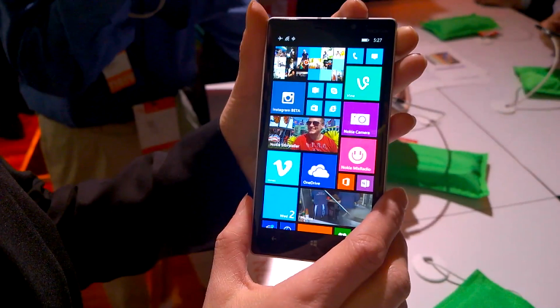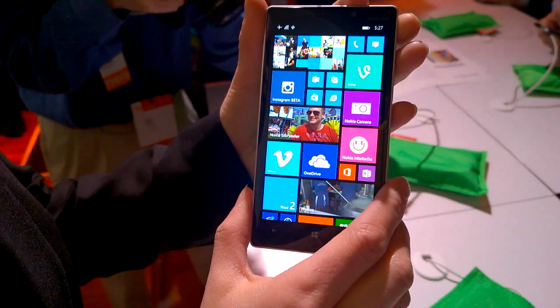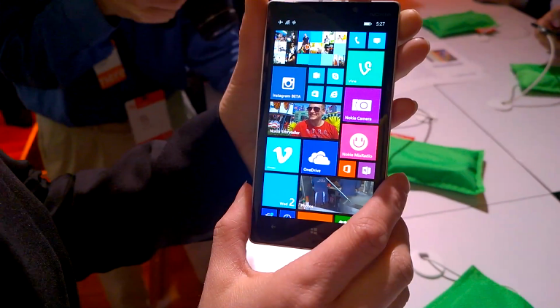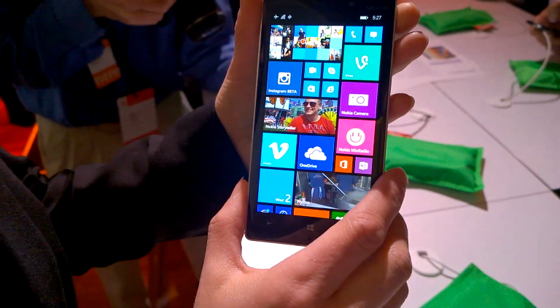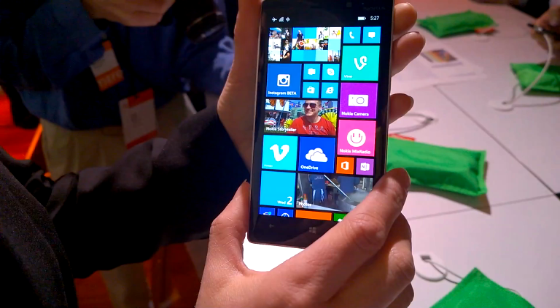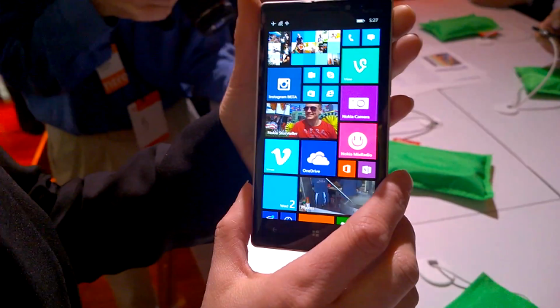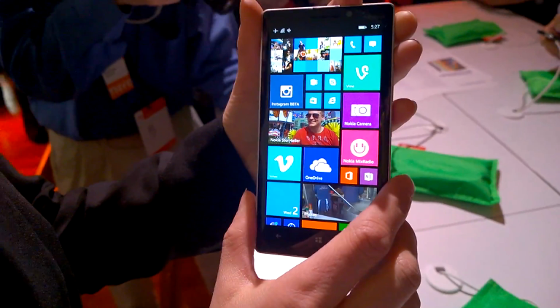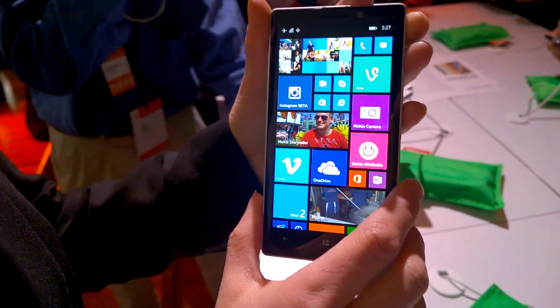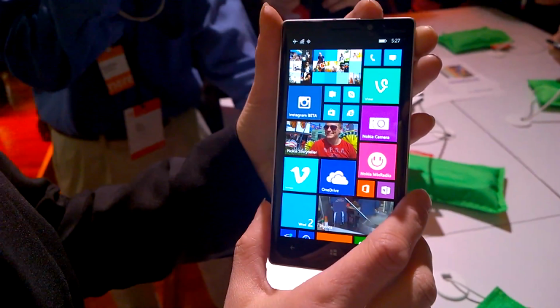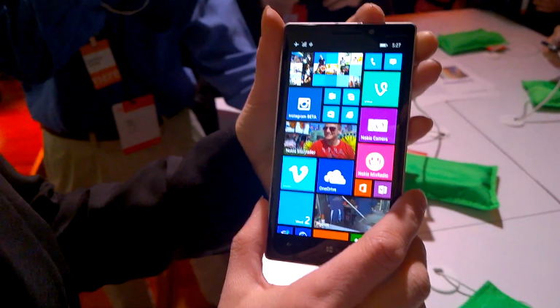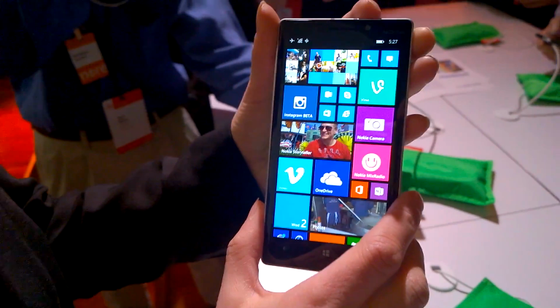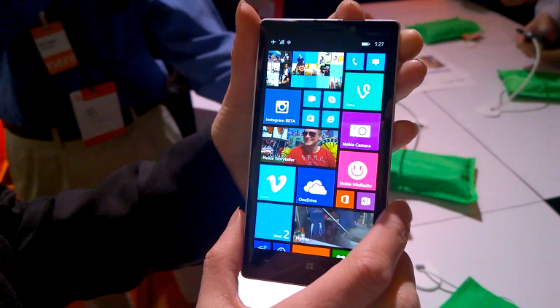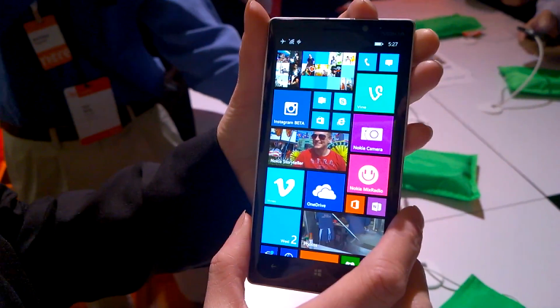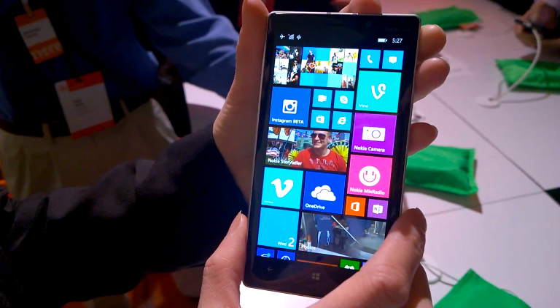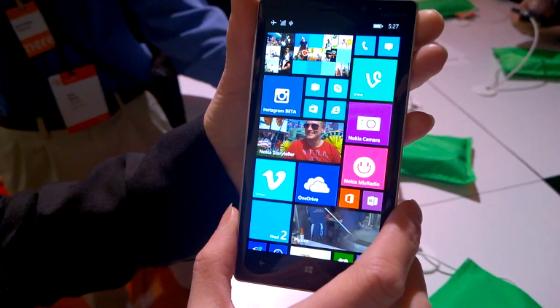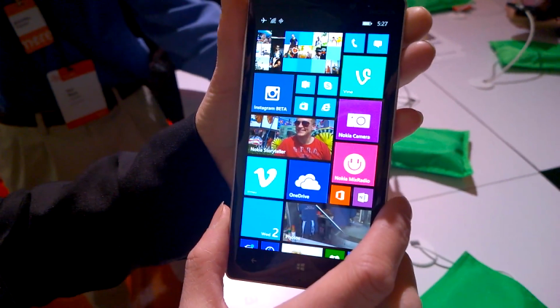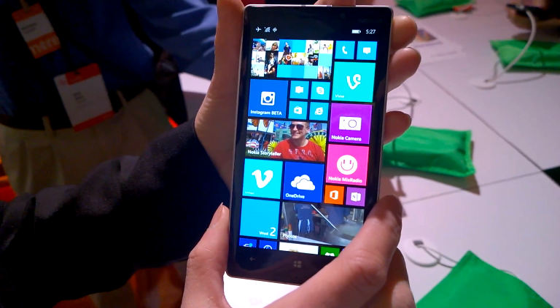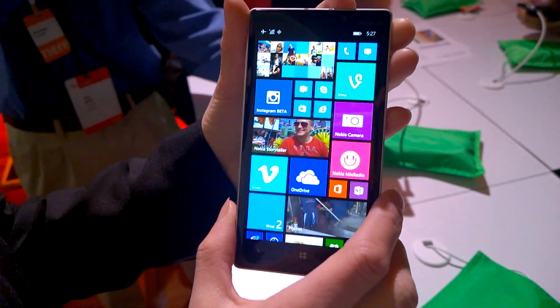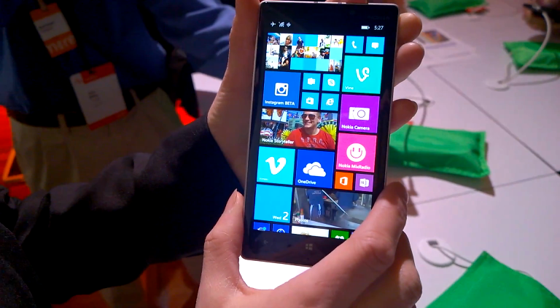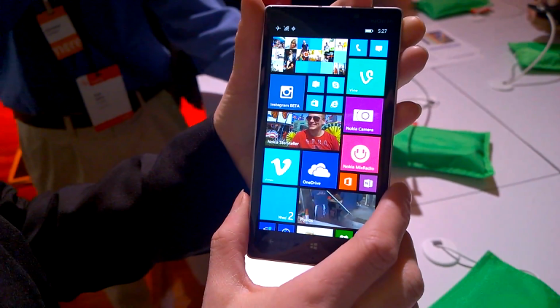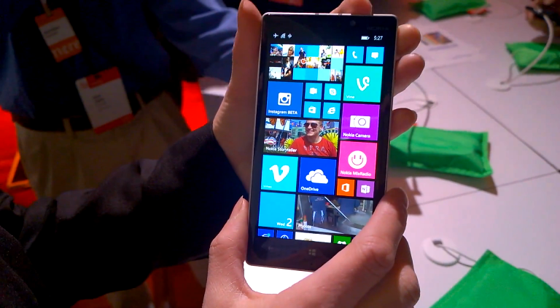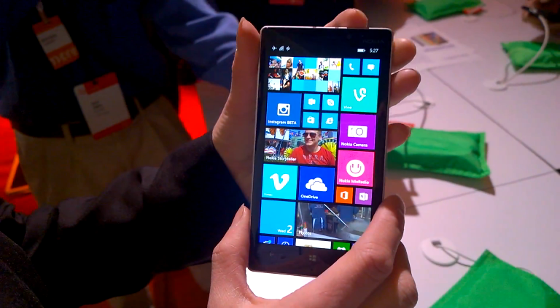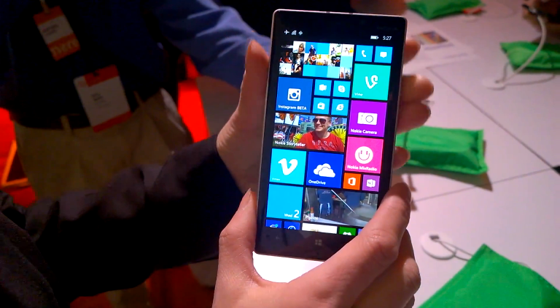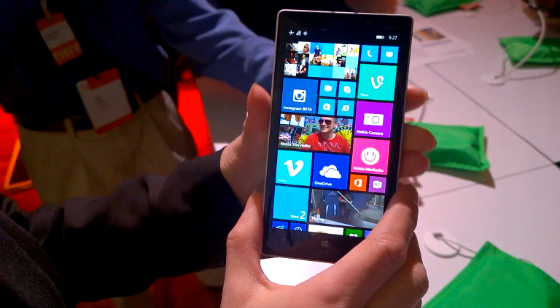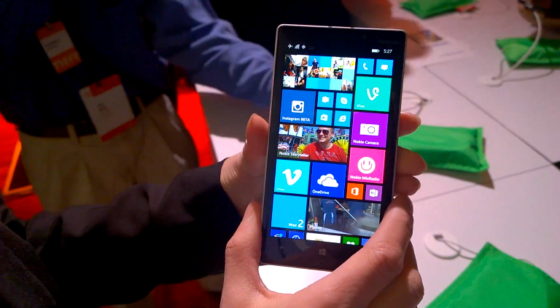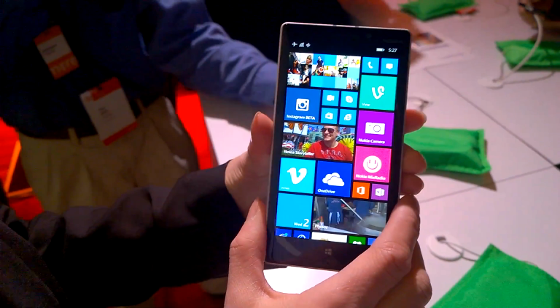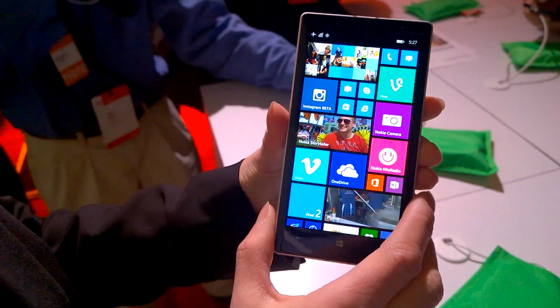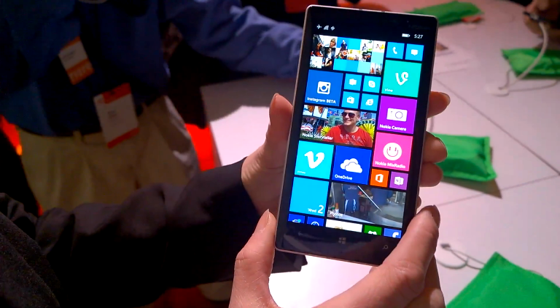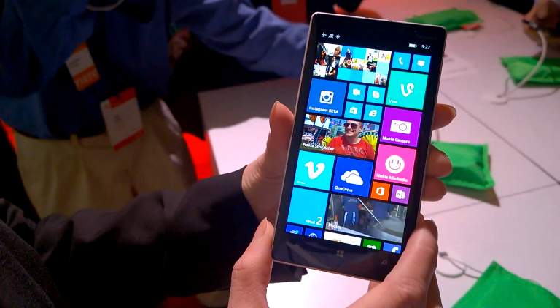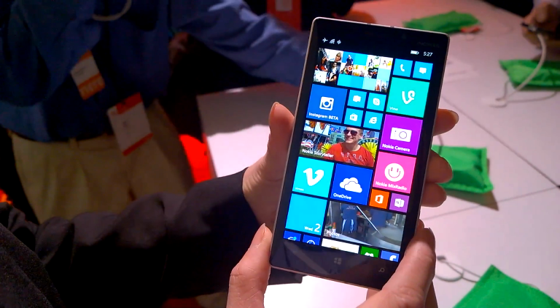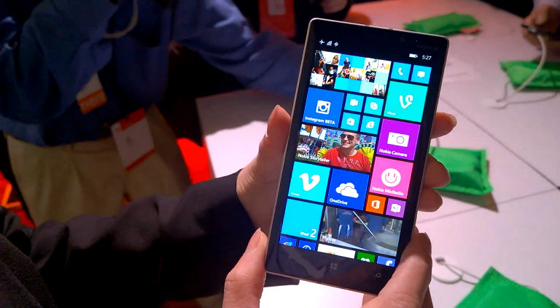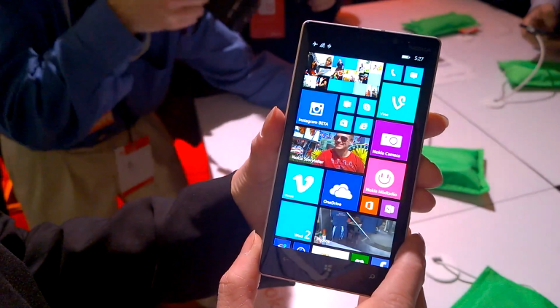Hey guys, Sasha from Mobile Geeks here. We are at the Nokia event in San Francisco, finally taking a look at the new Nokia Lumia 930.